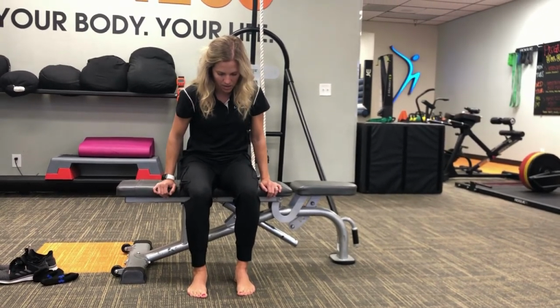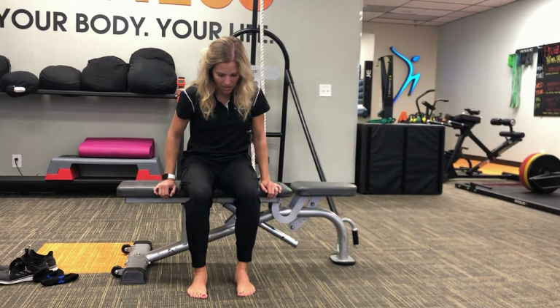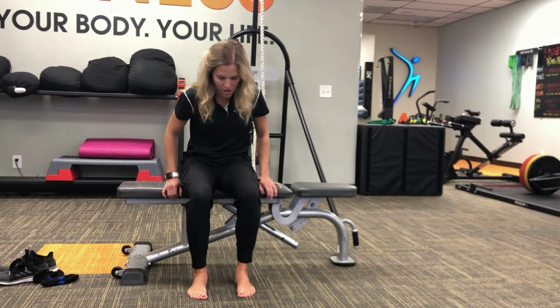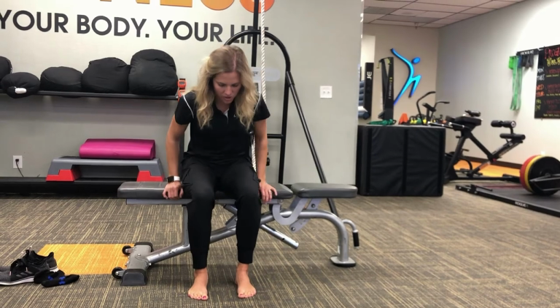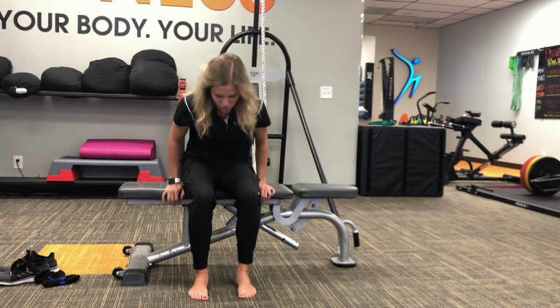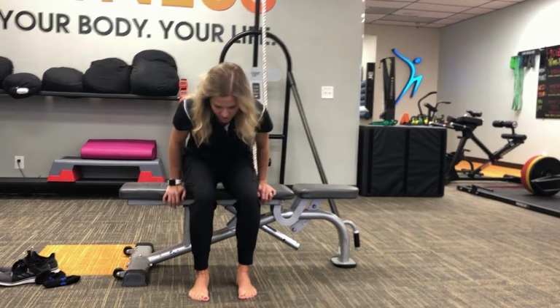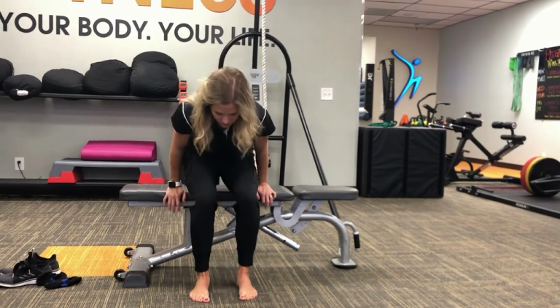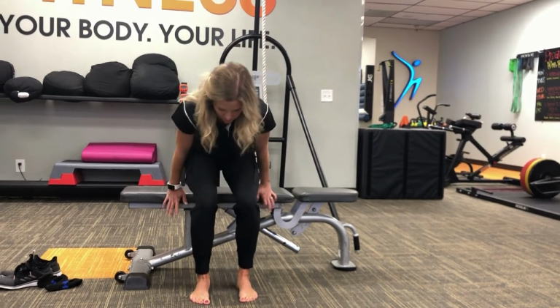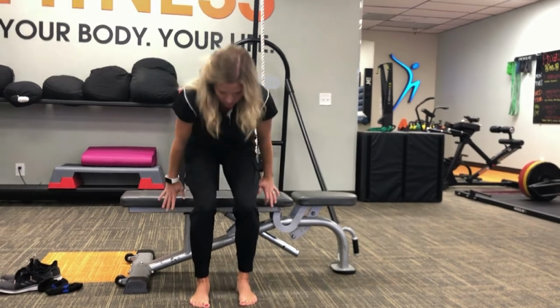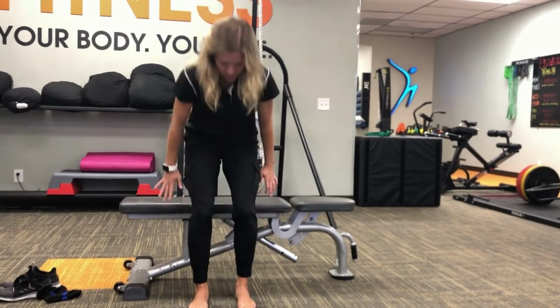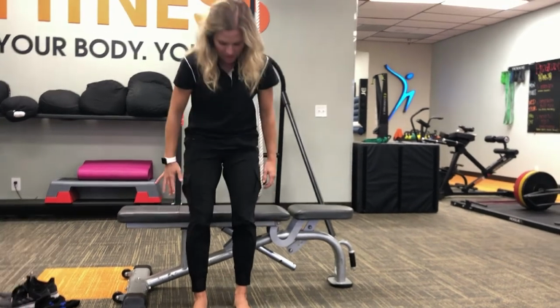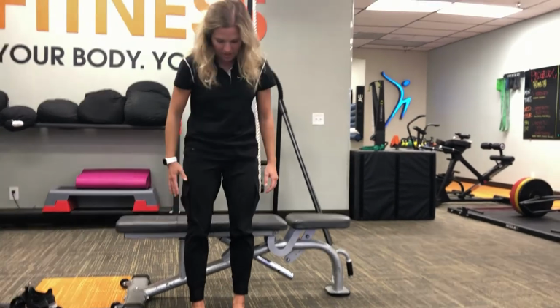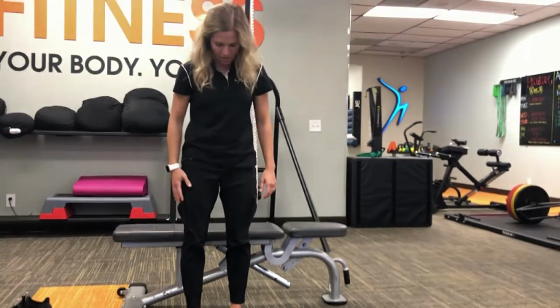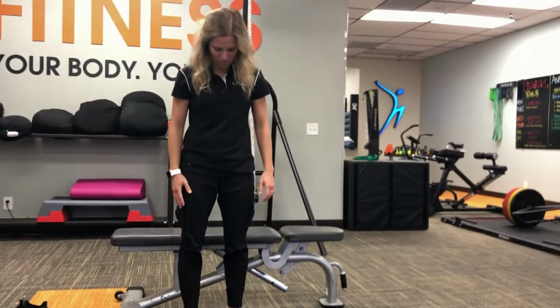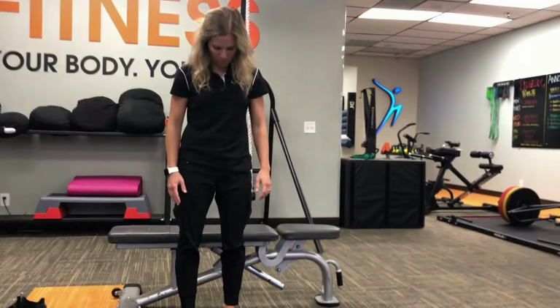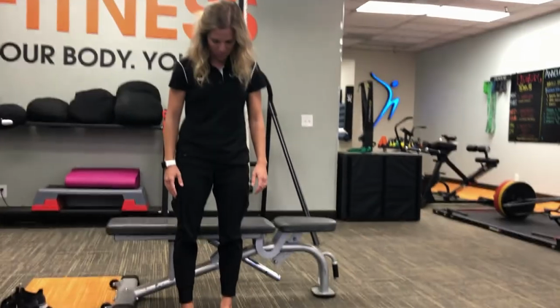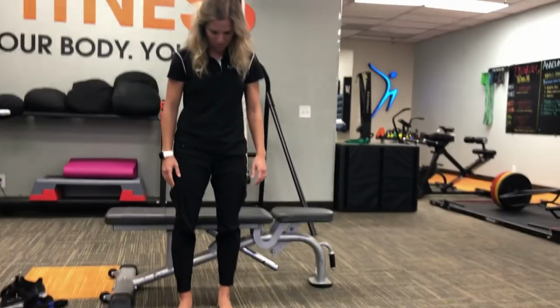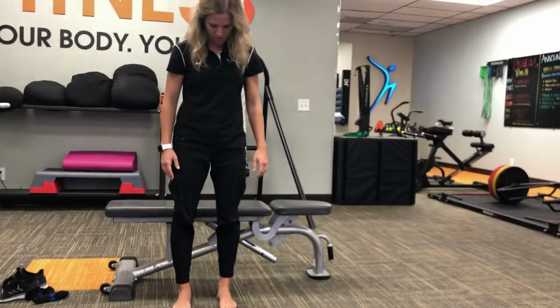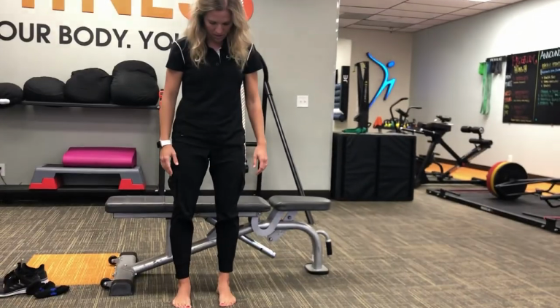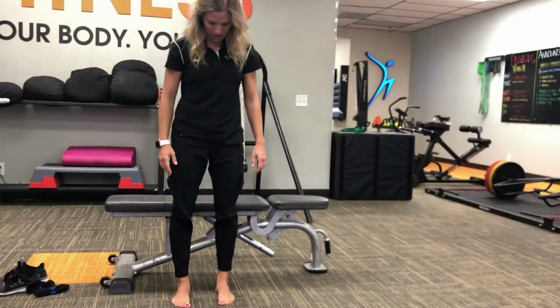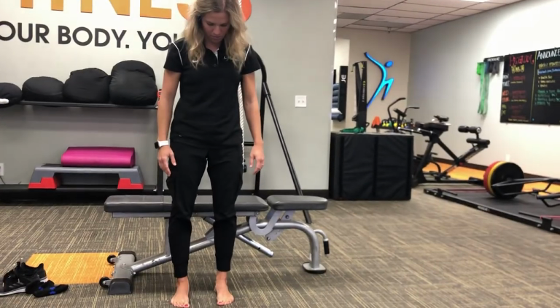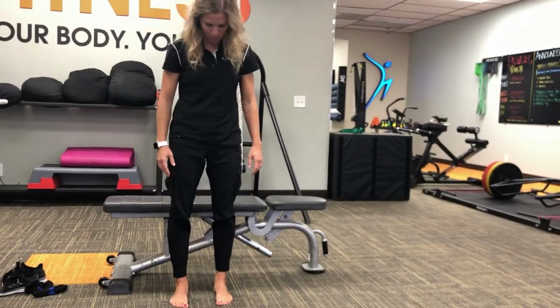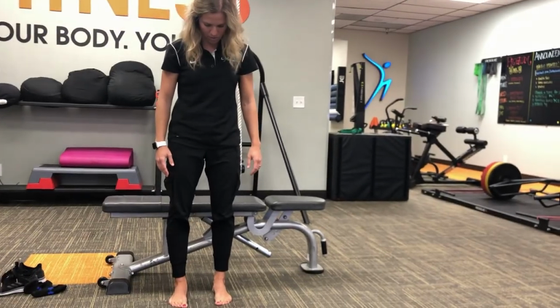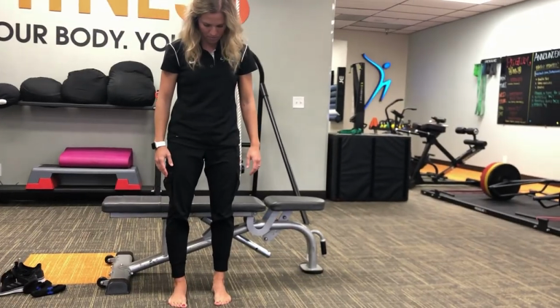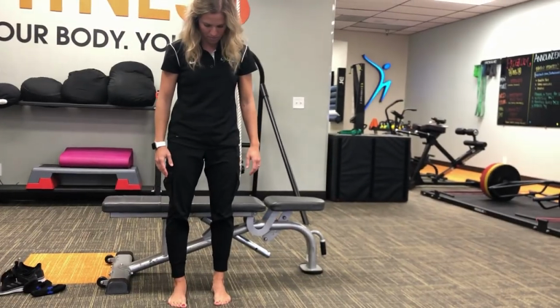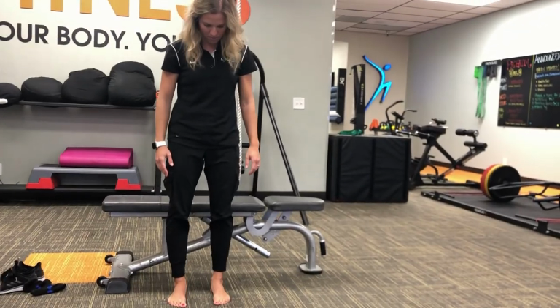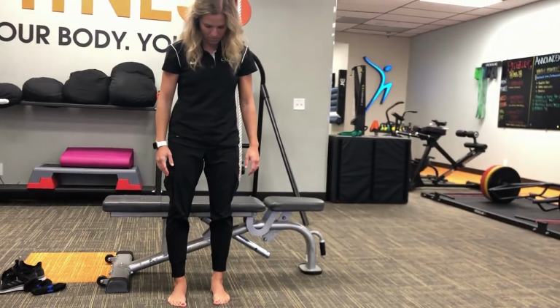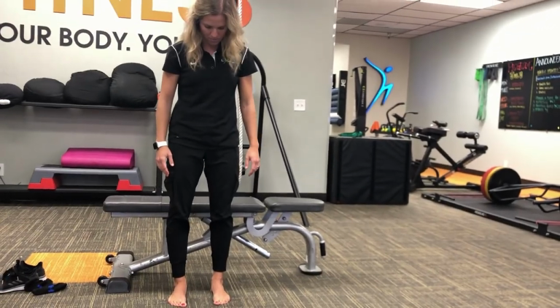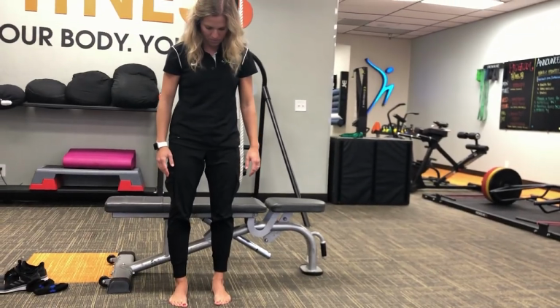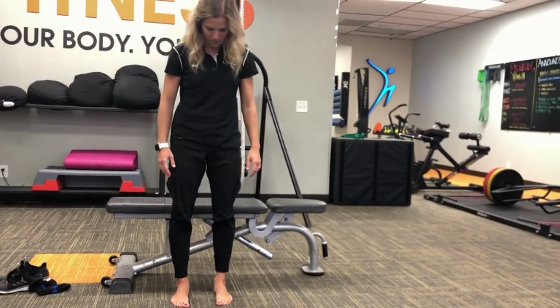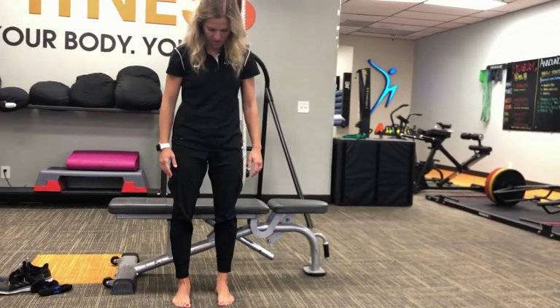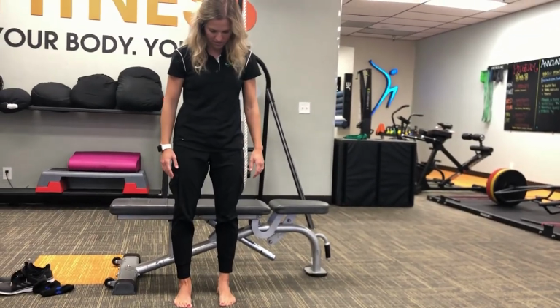Then you can transition to standing and perform the lift.